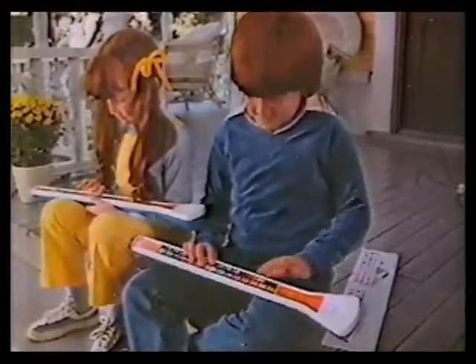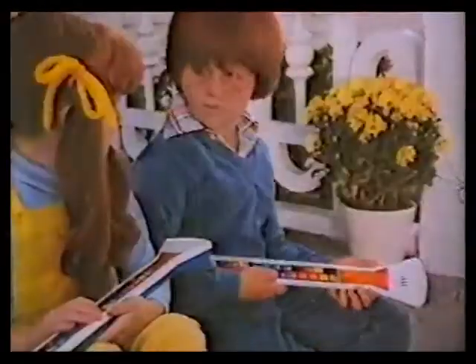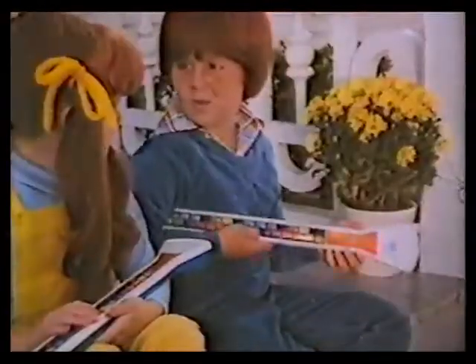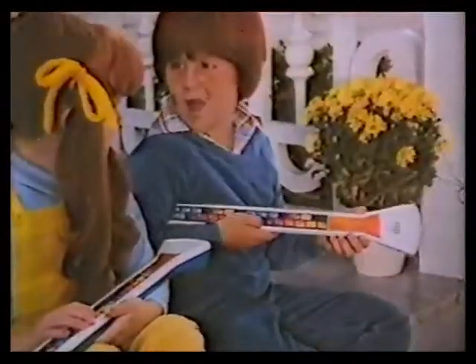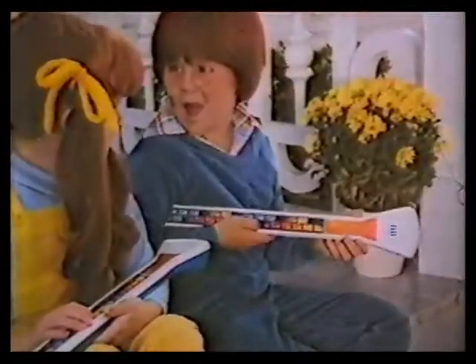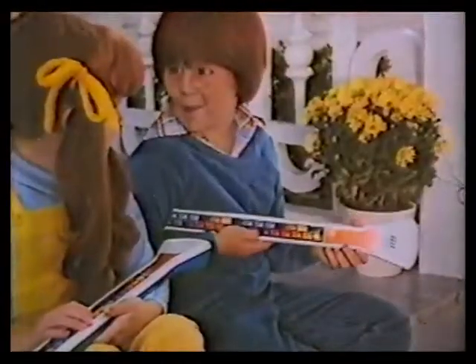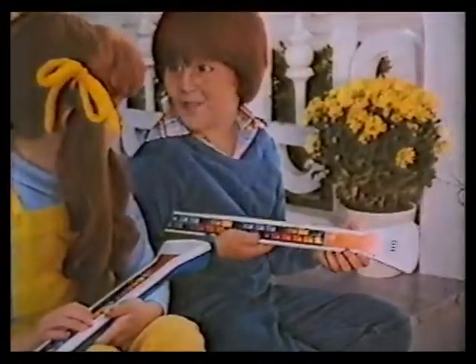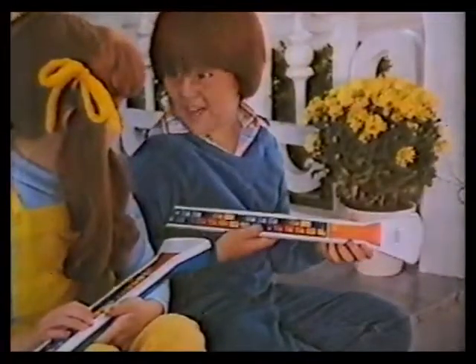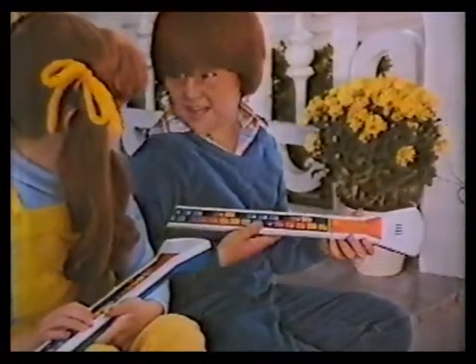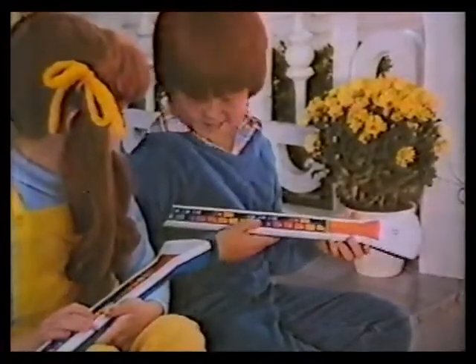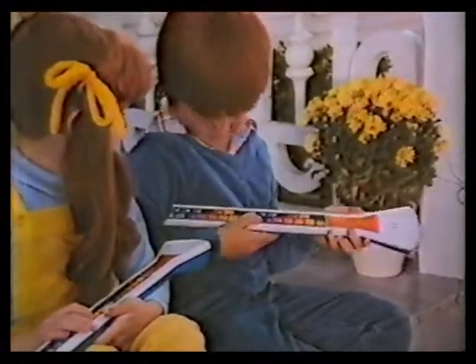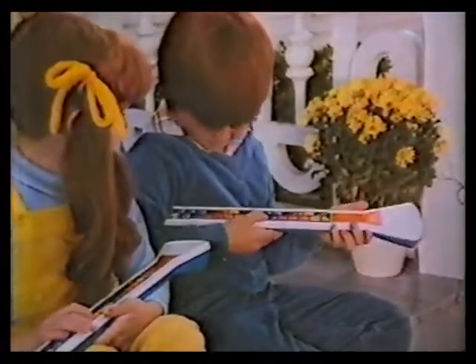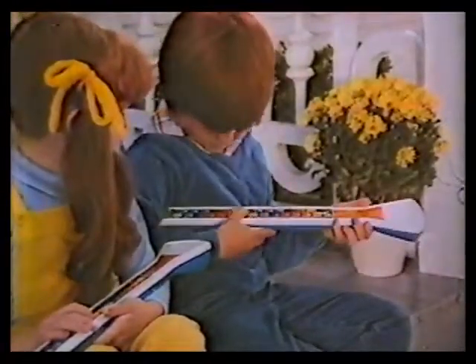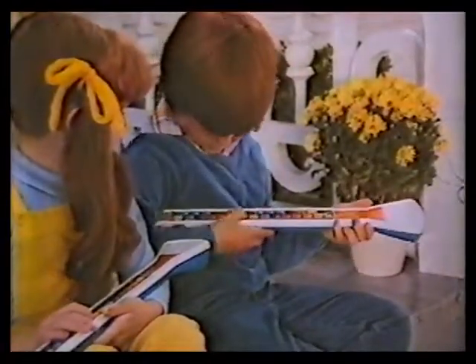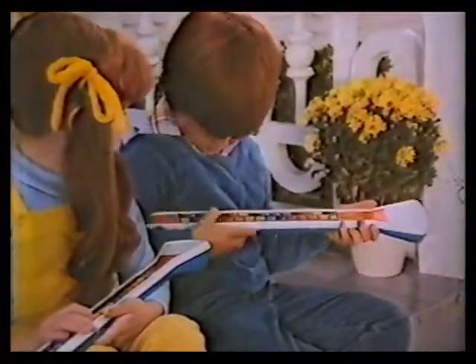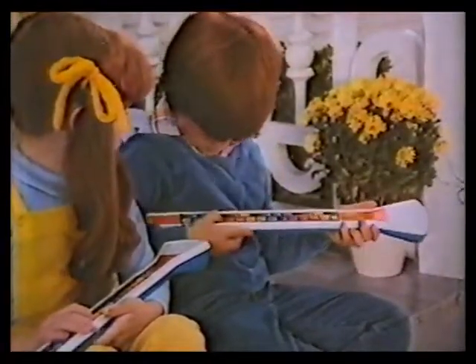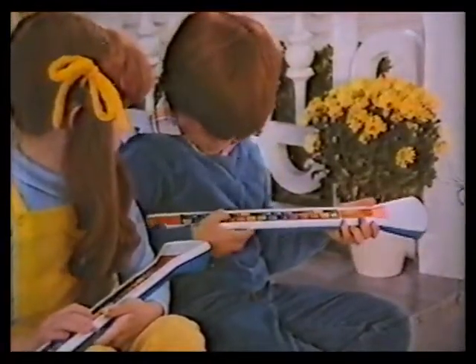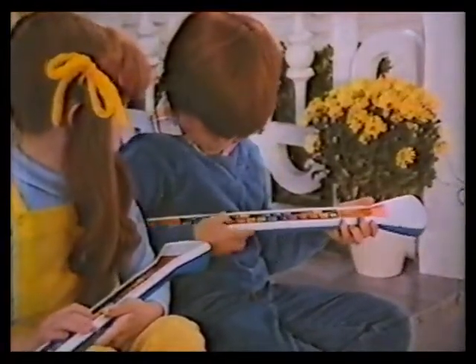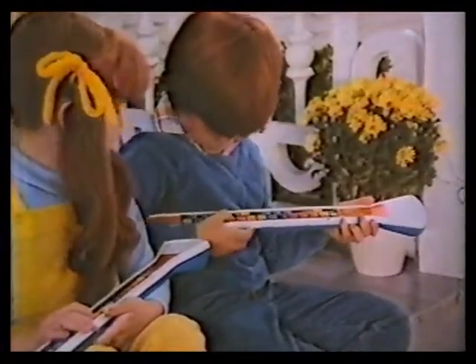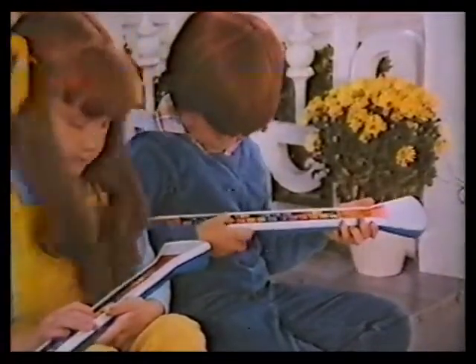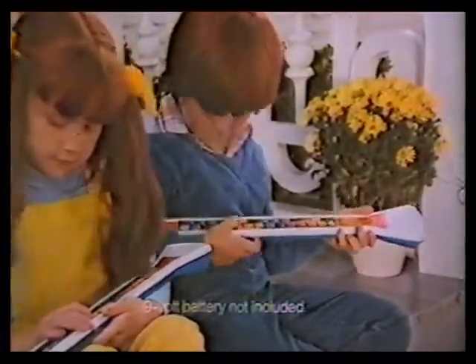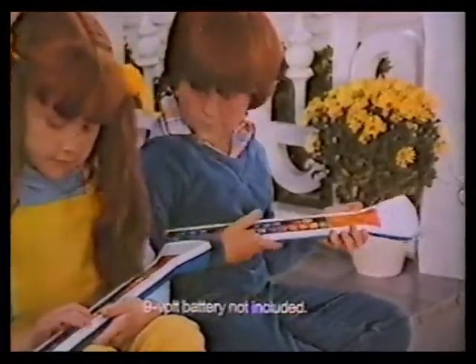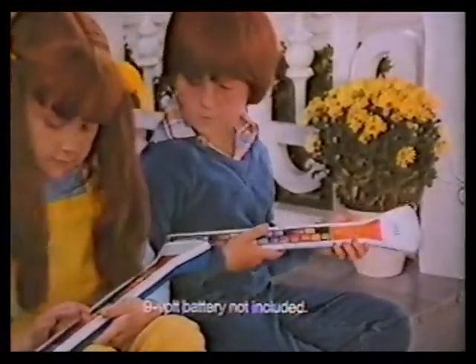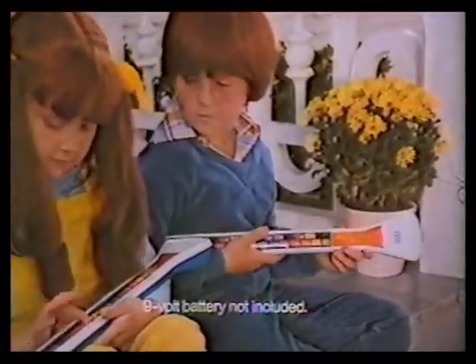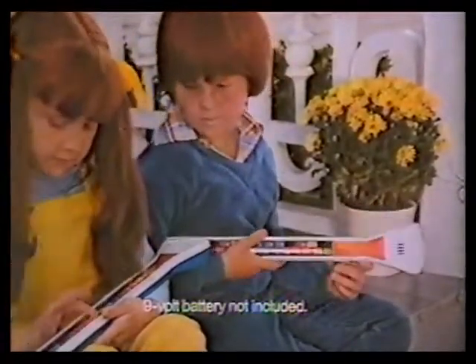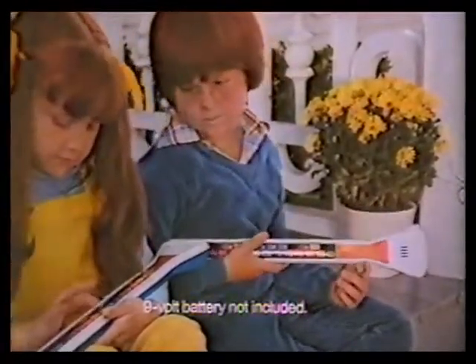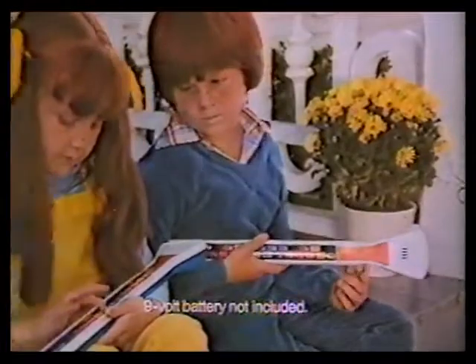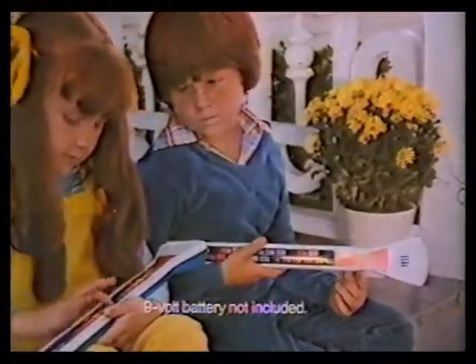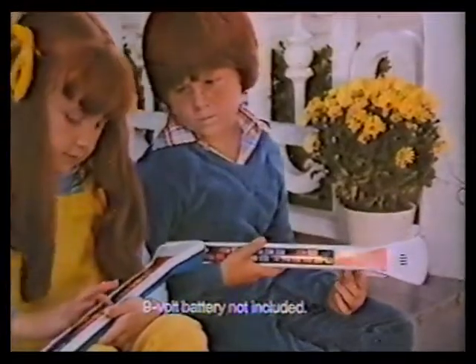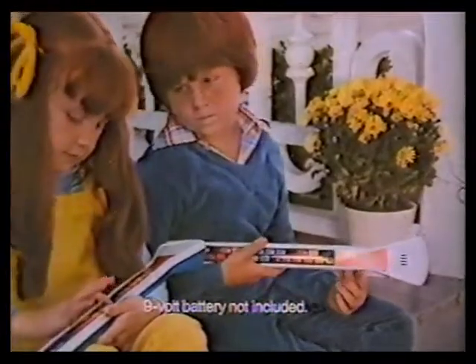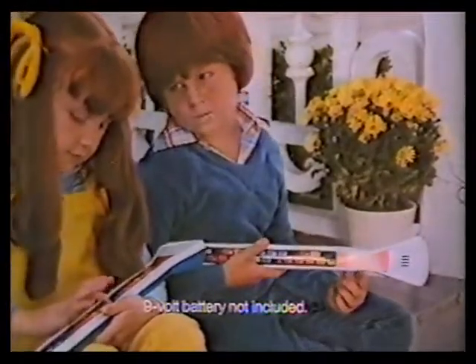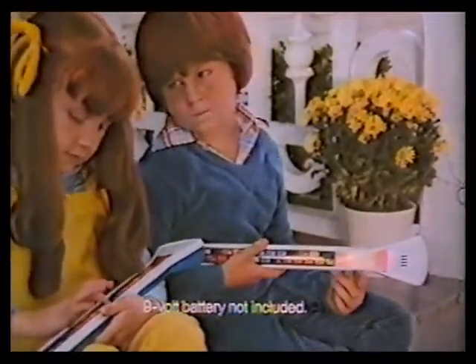How about this? The Magical Musical Thing is electronic. 9-volt battery not included.